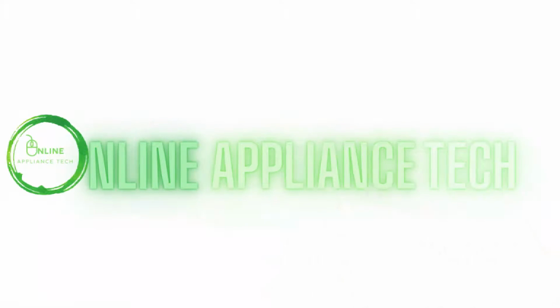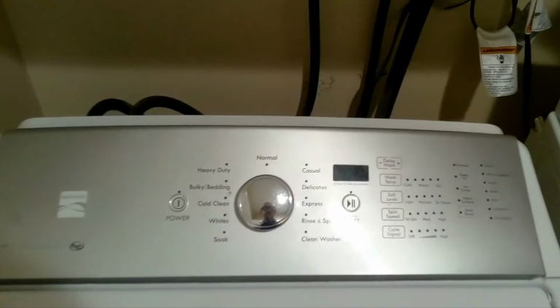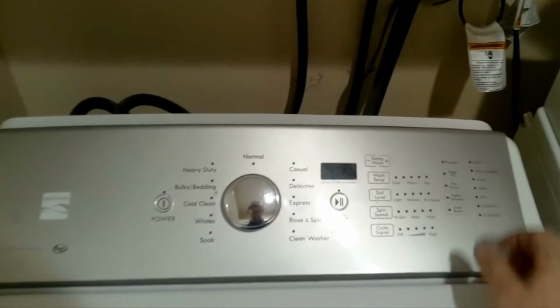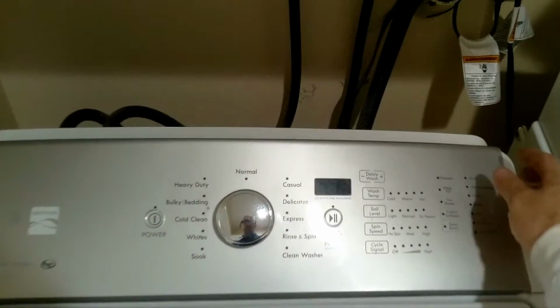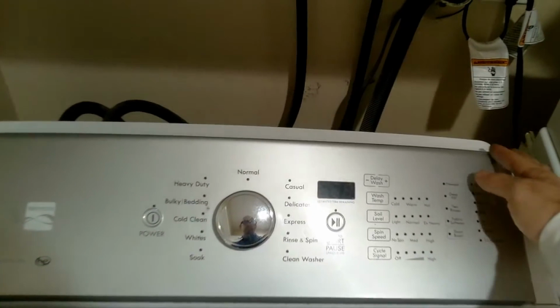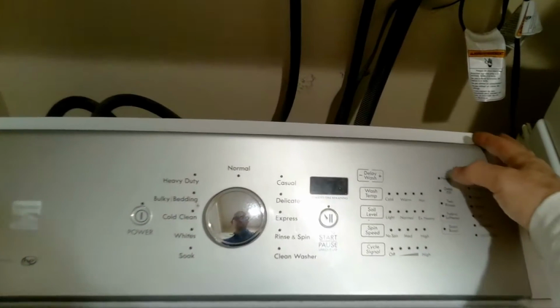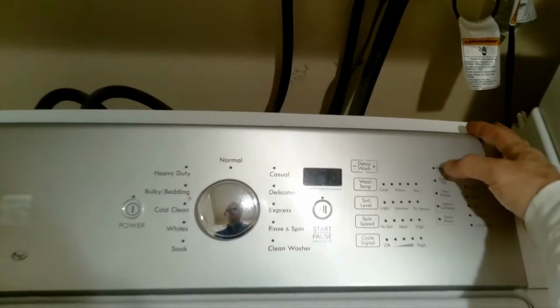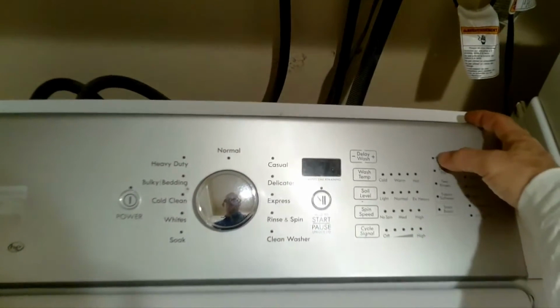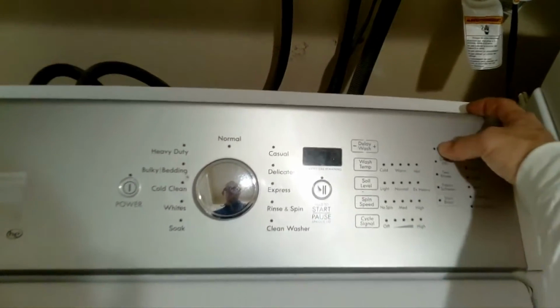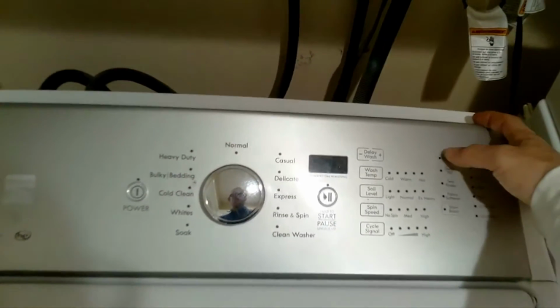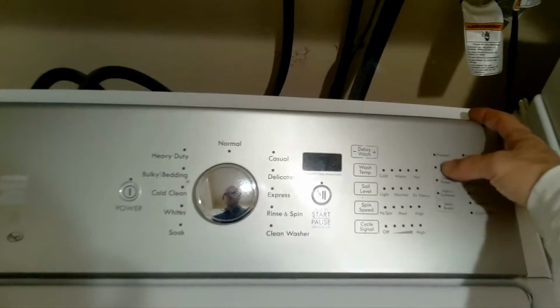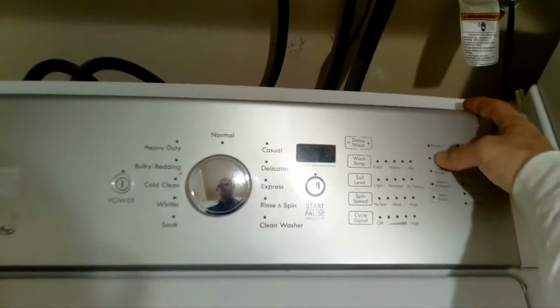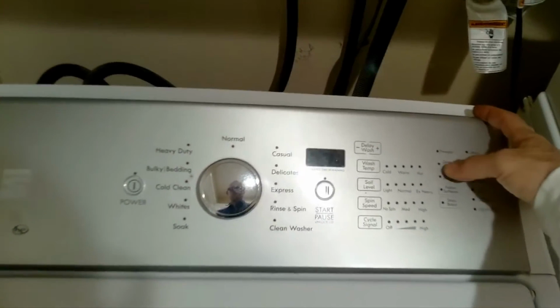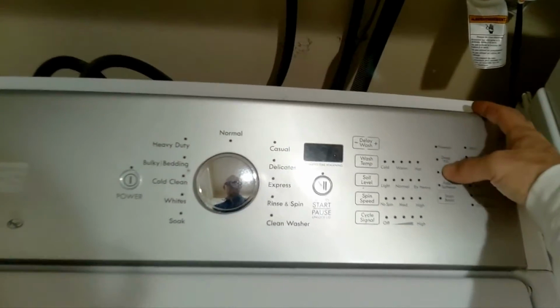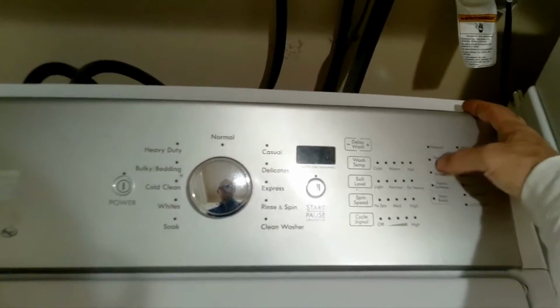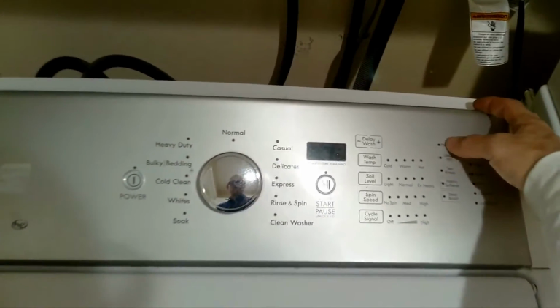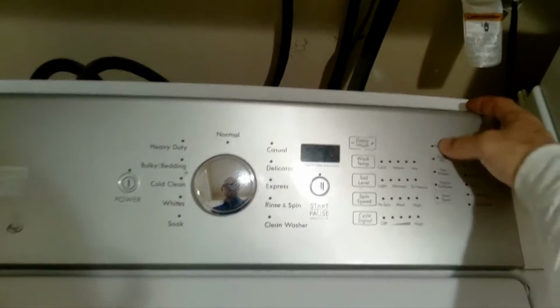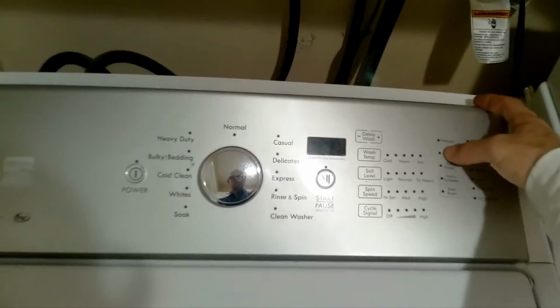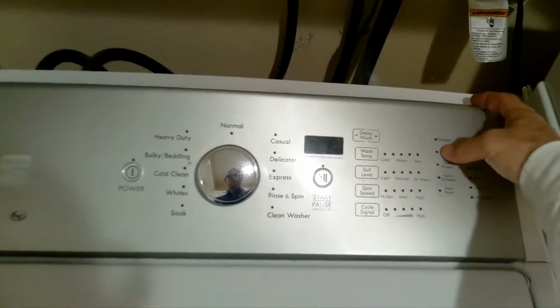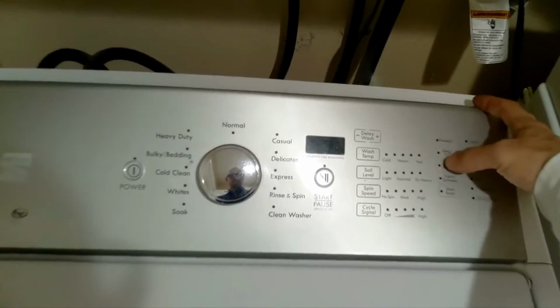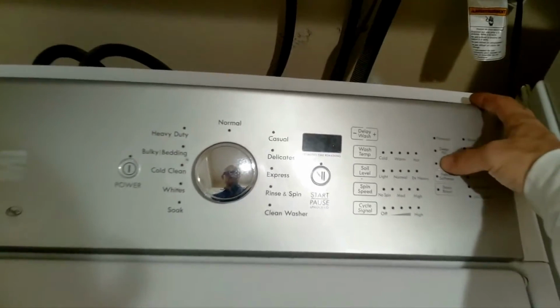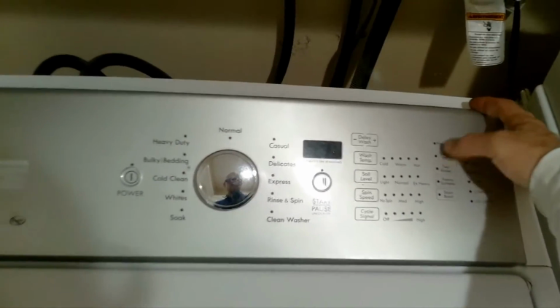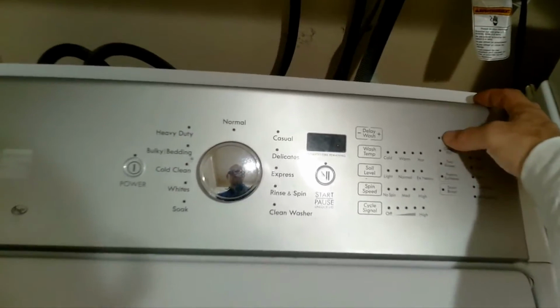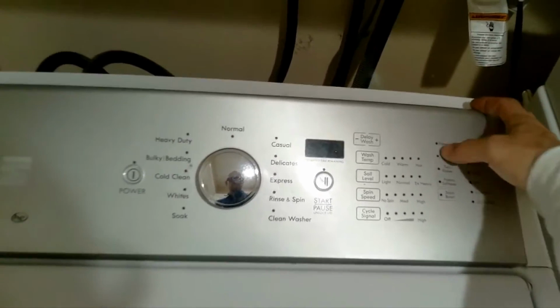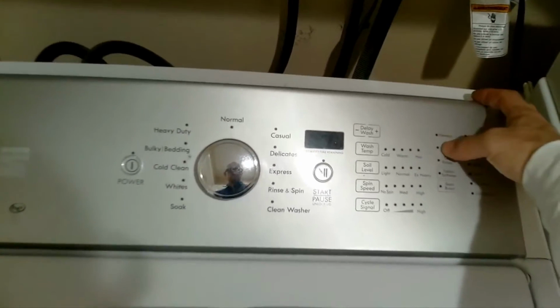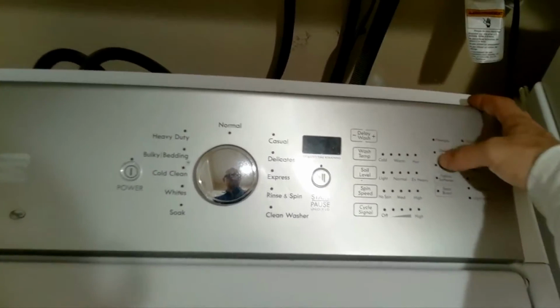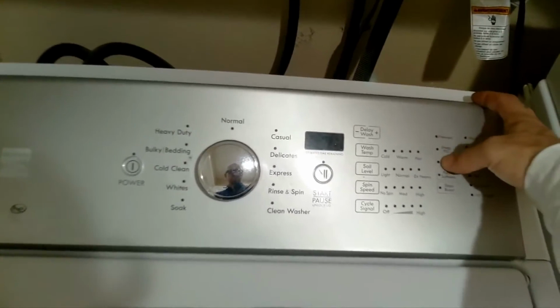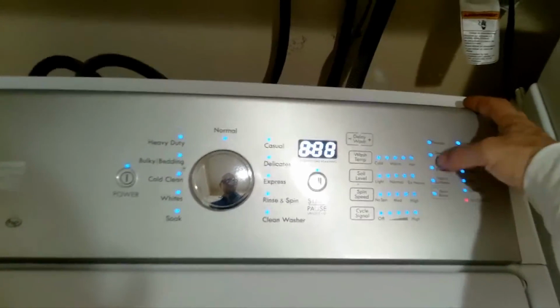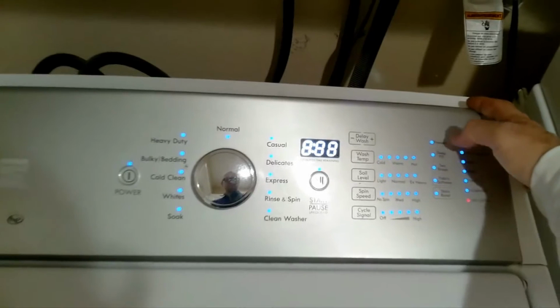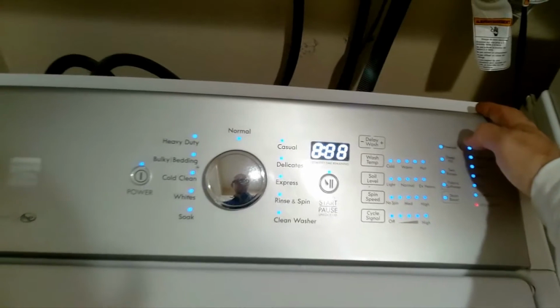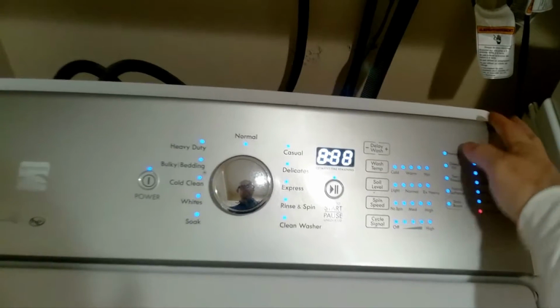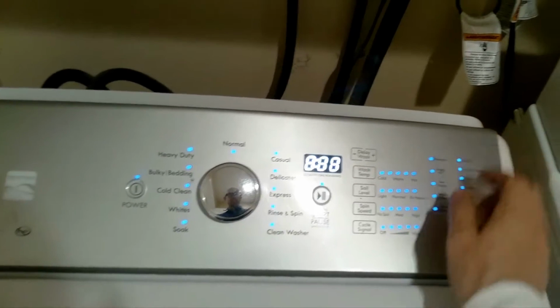Choose three buttons to press in sequence. Press them three times in the same order to activate diagnosis mode.